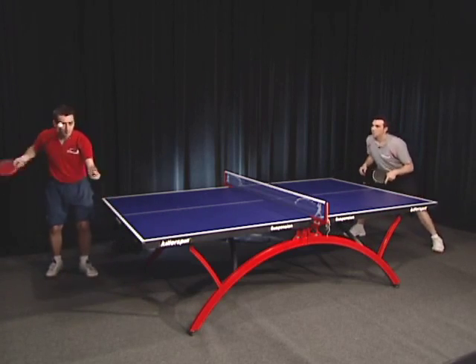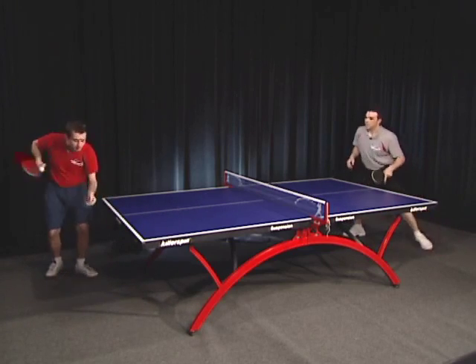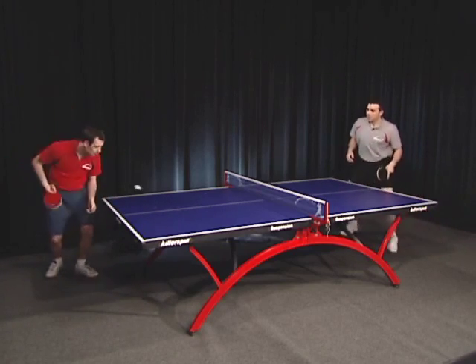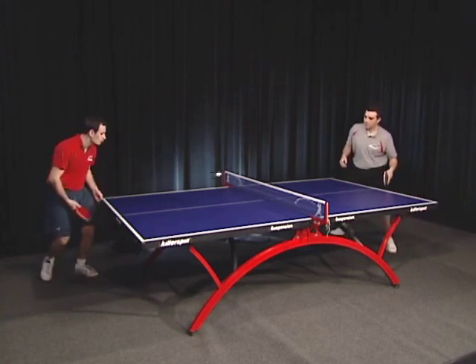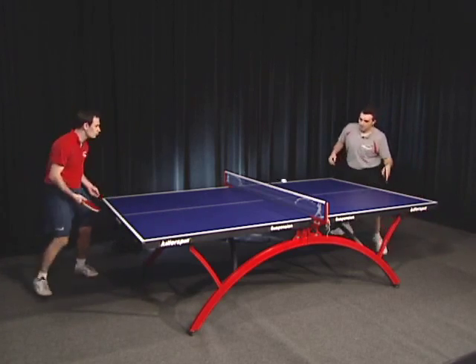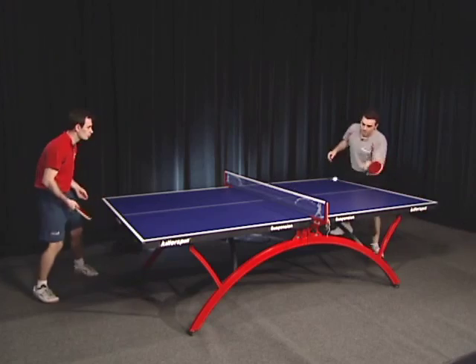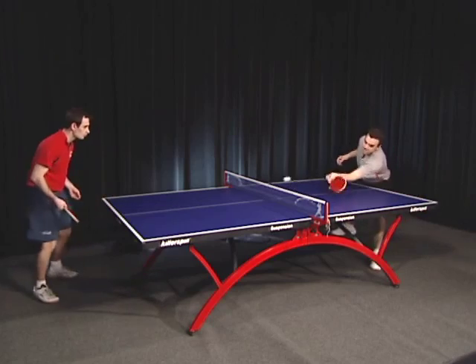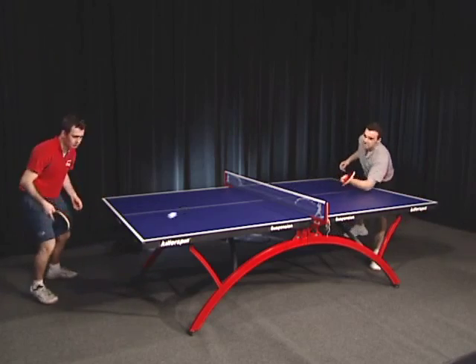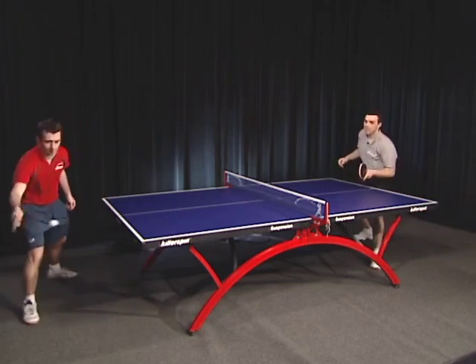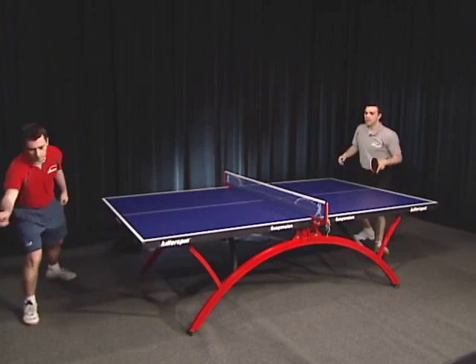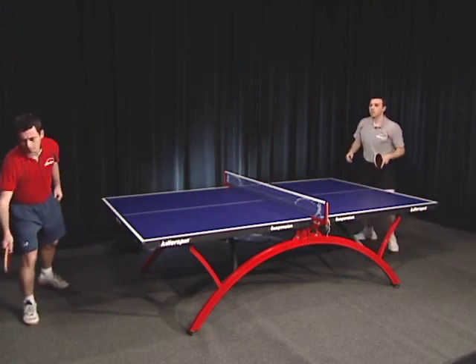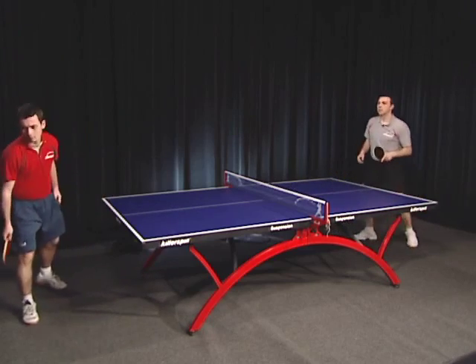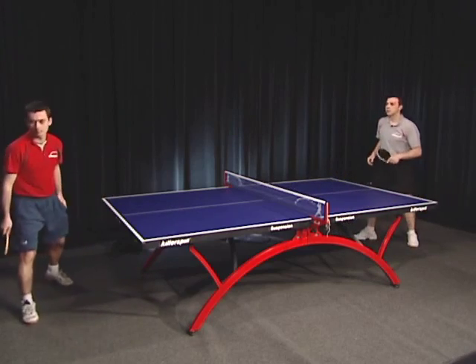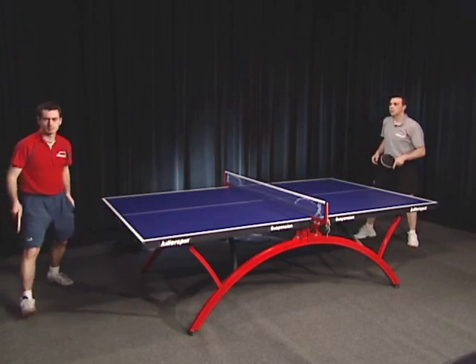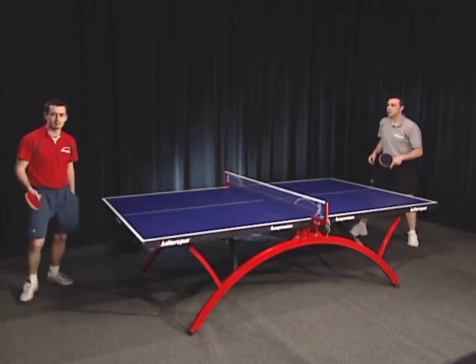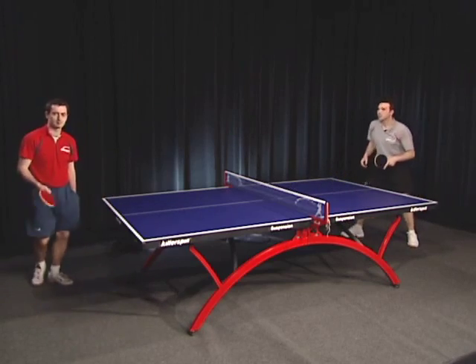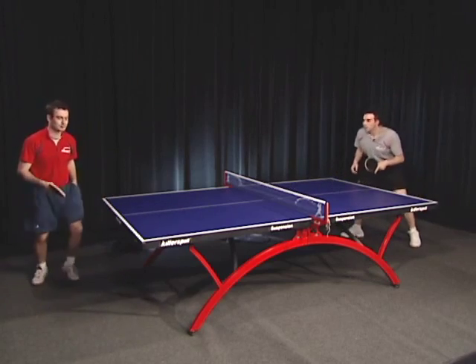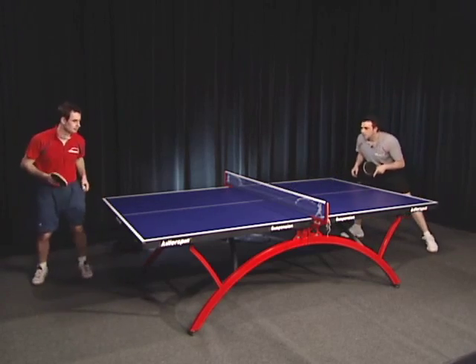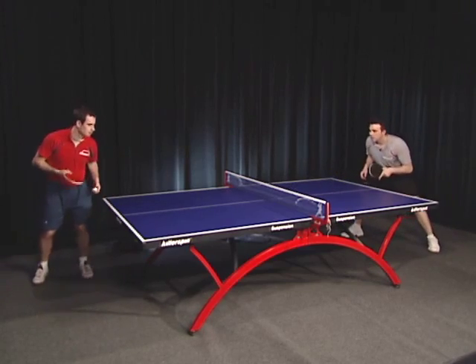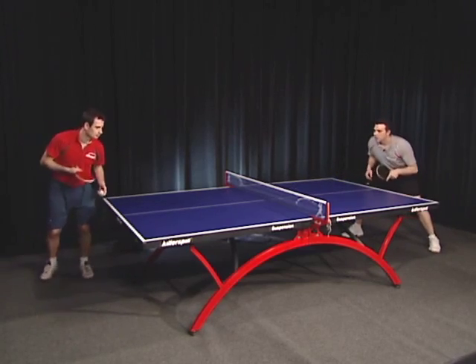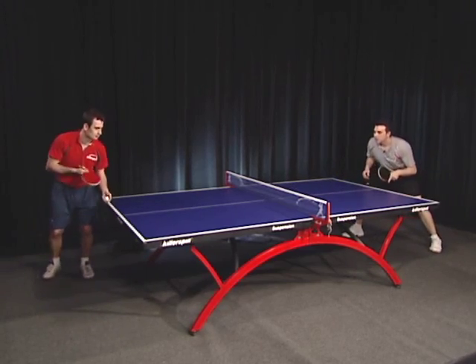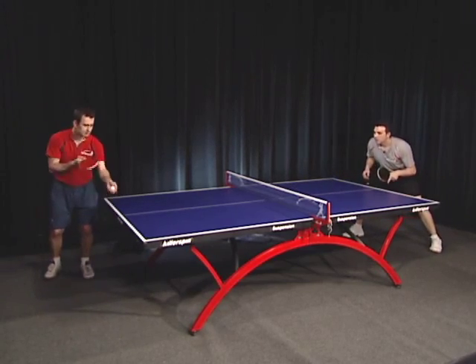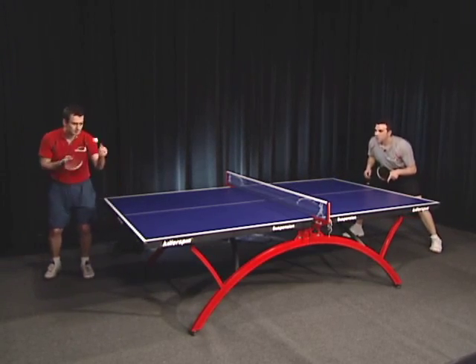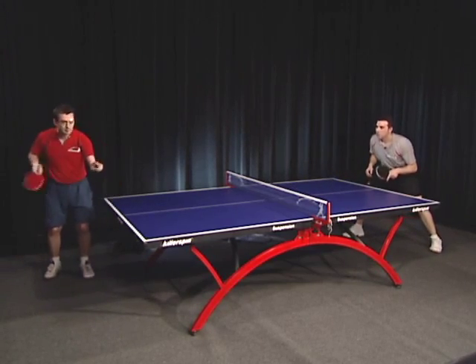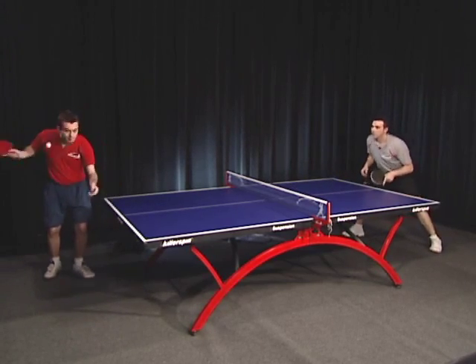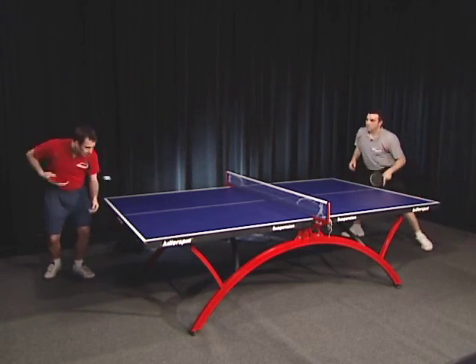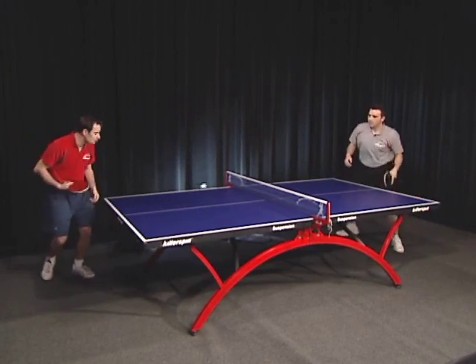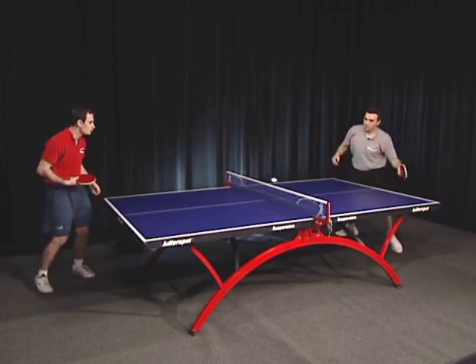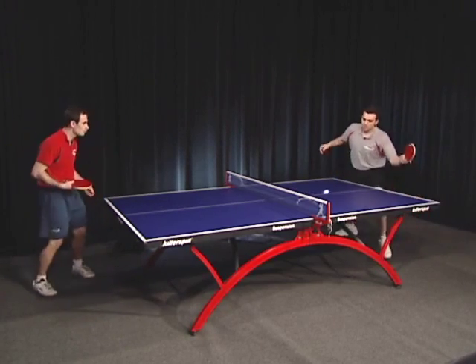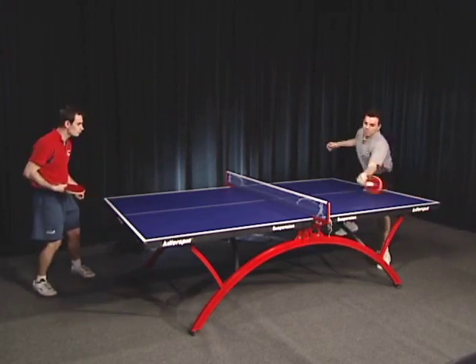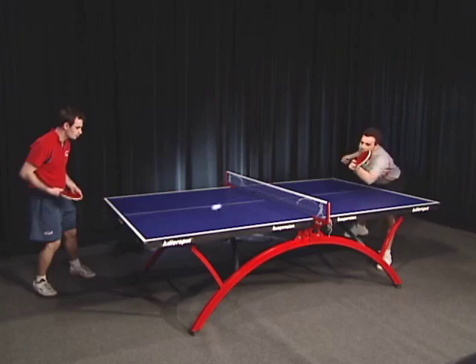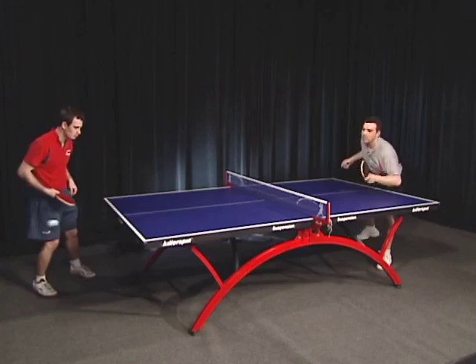Returning serves very much depends on experience. Recognize the spin, and if you miss anyway, you'll know what adjustments to make next time.